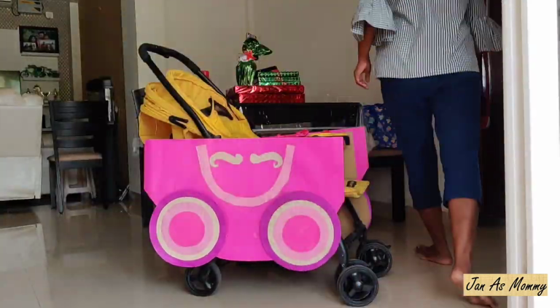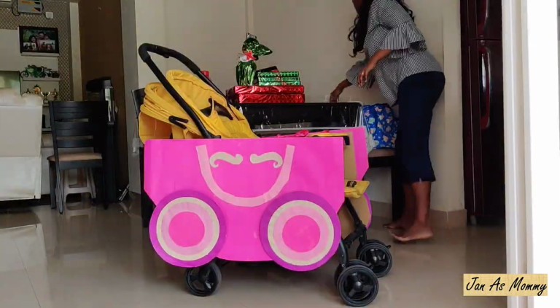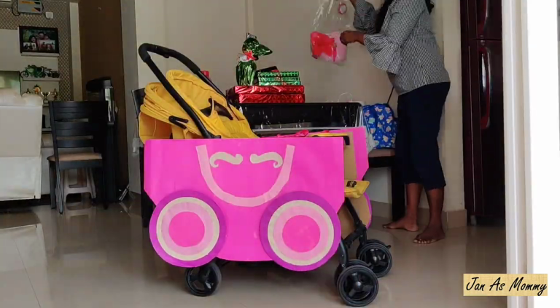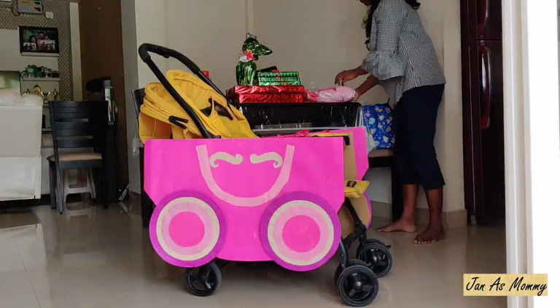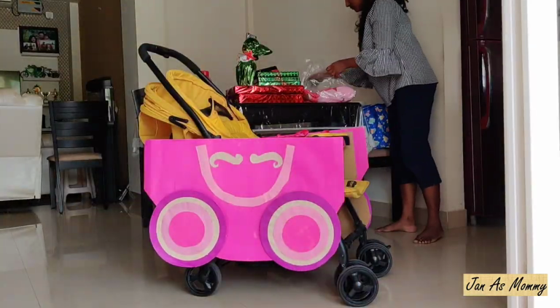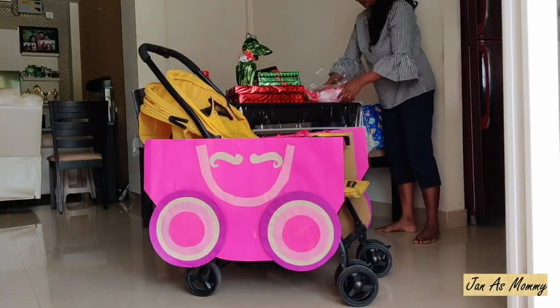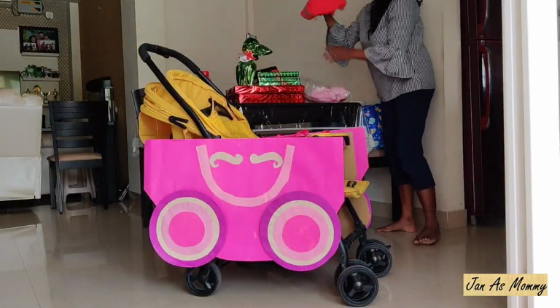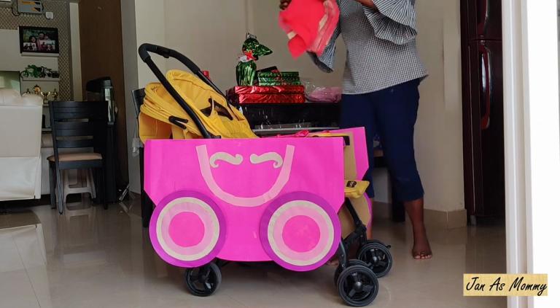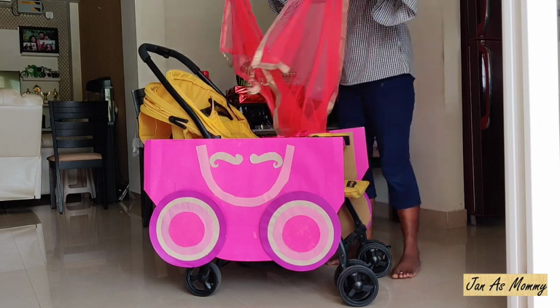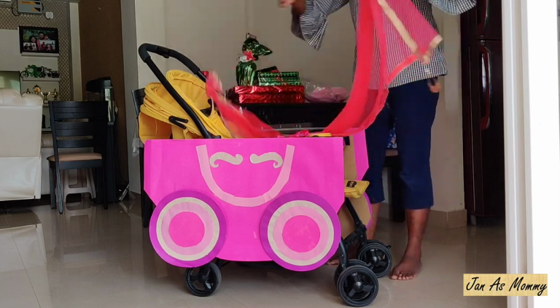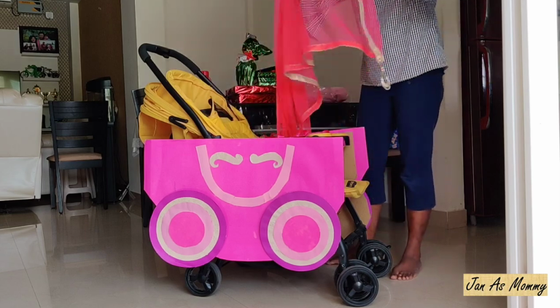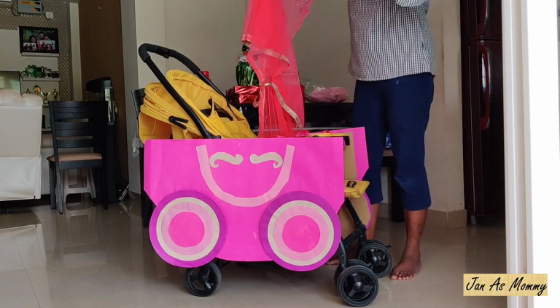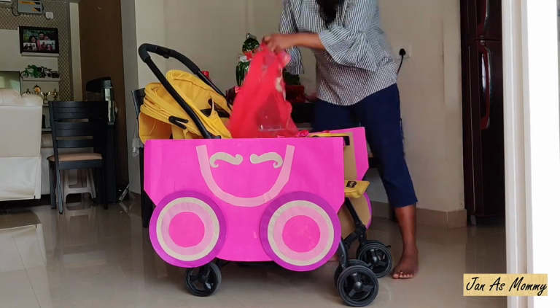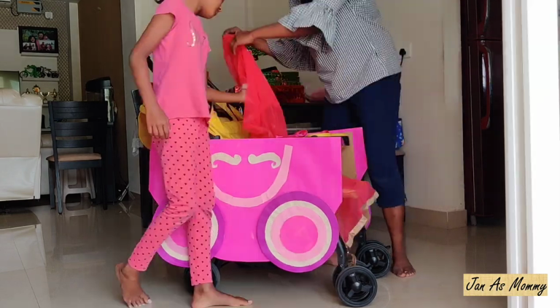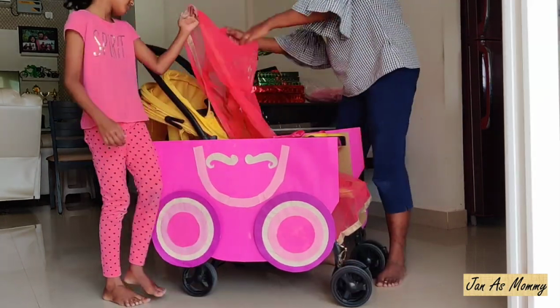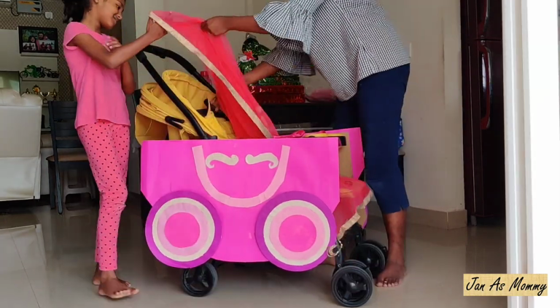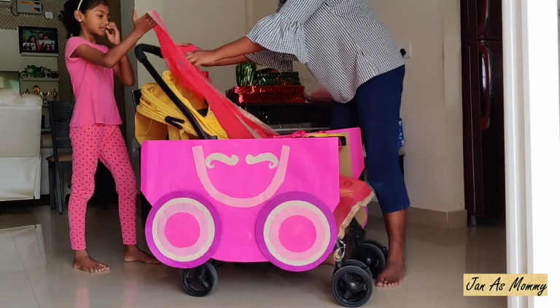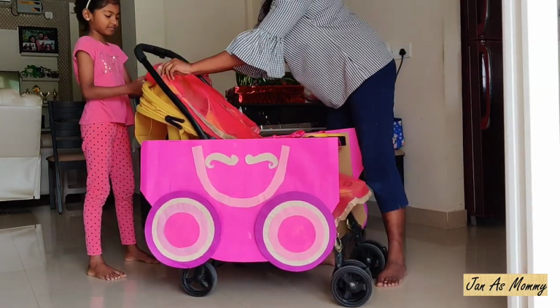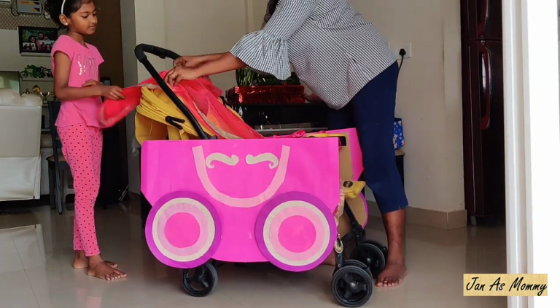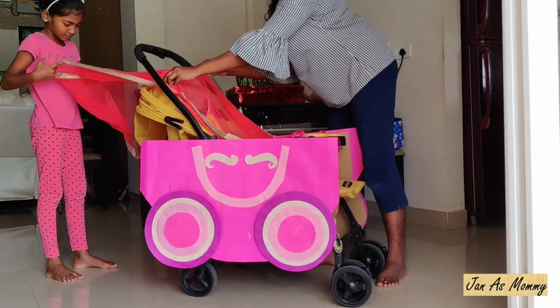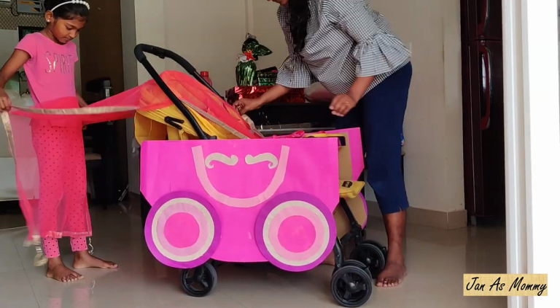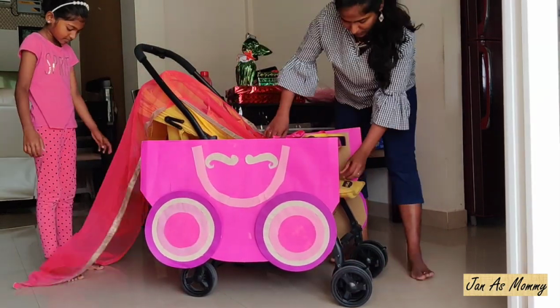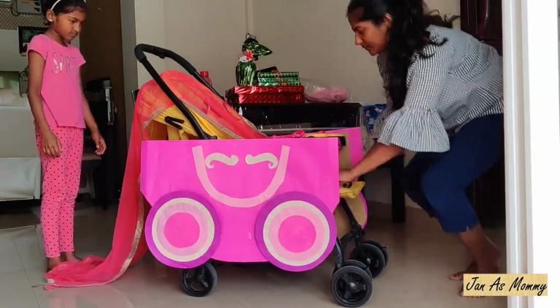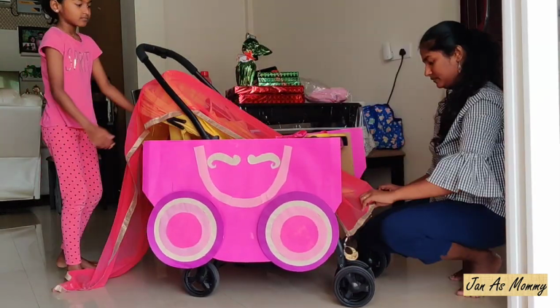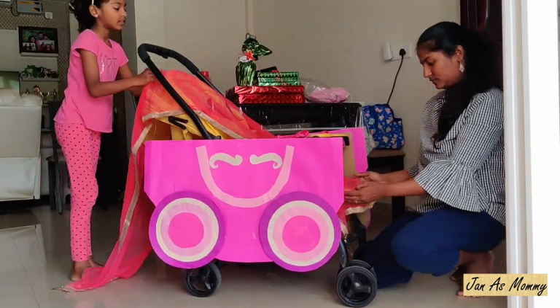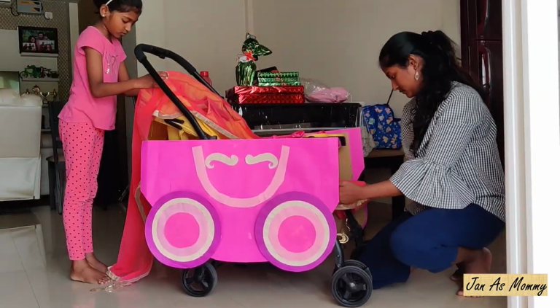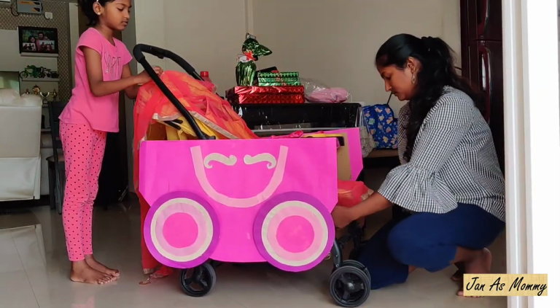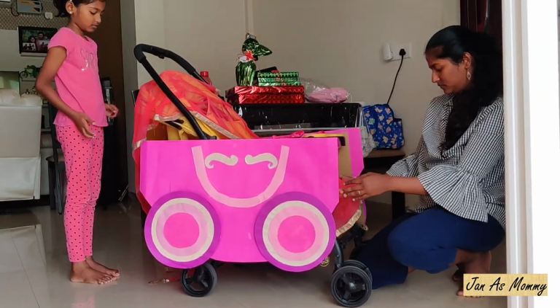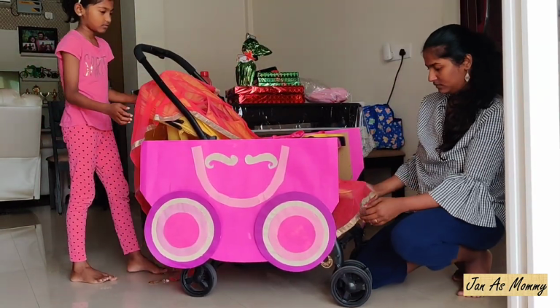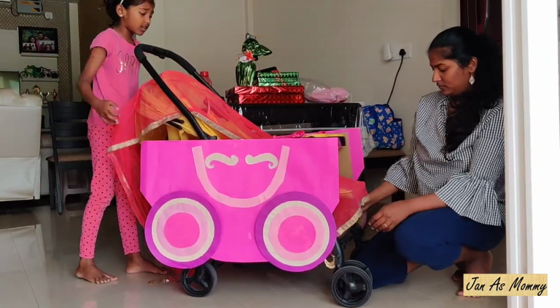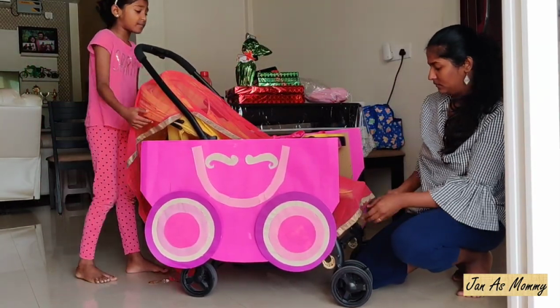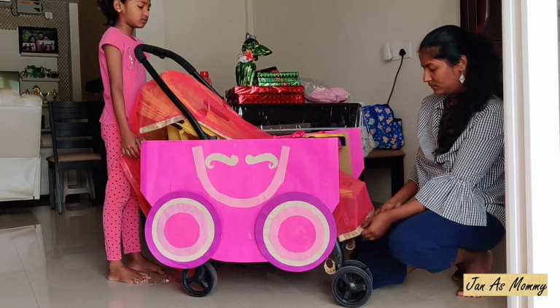I am using a pink dupatta to cover the yellow color of the stroller. If your stroller is already pink, you can skip this step.